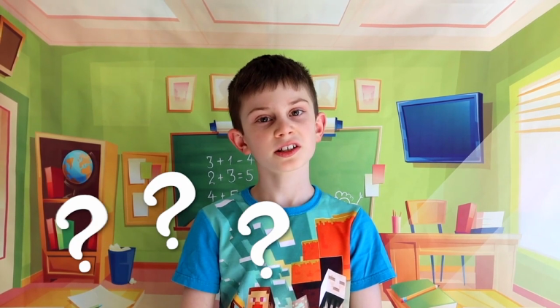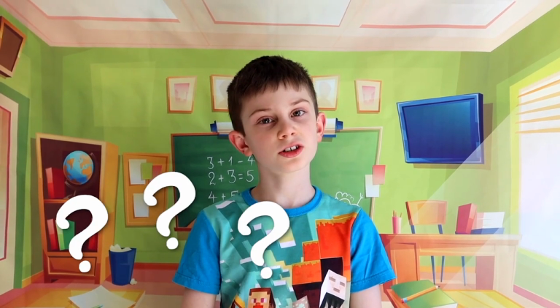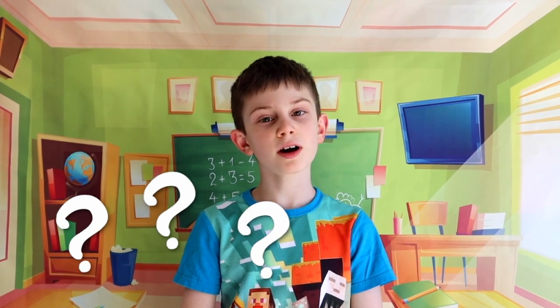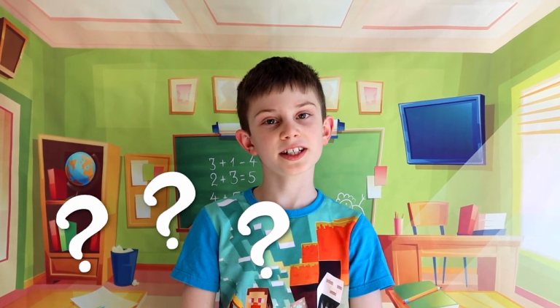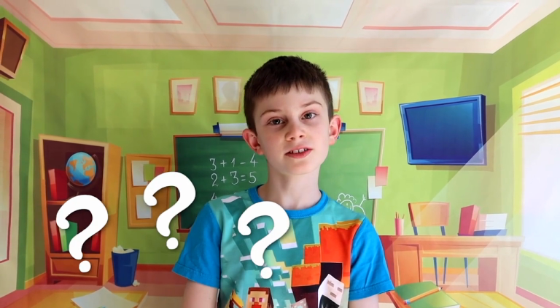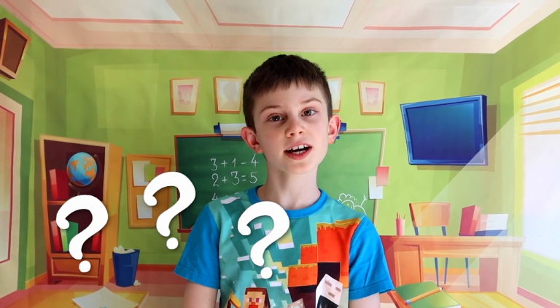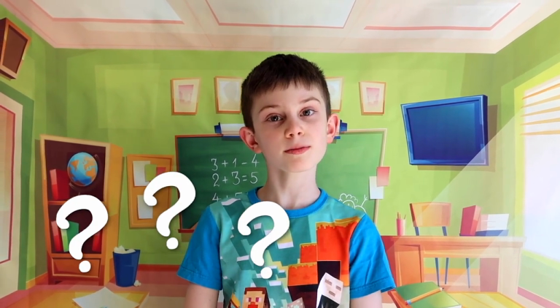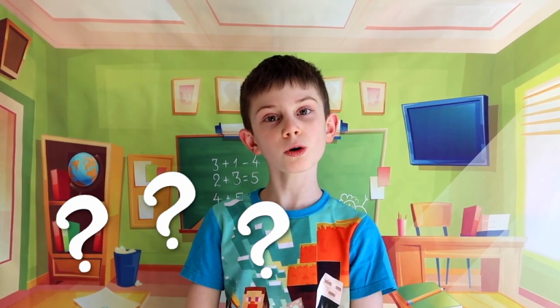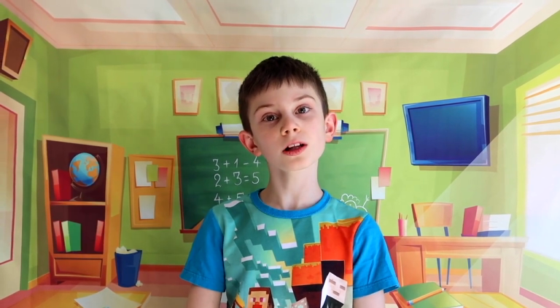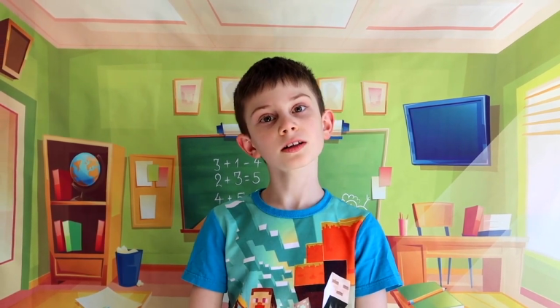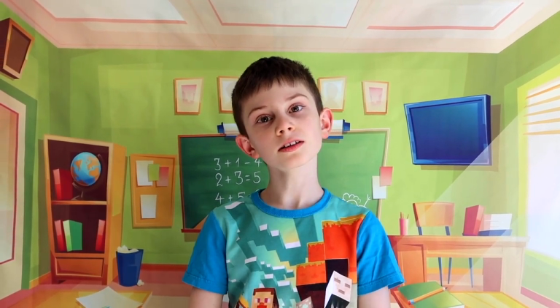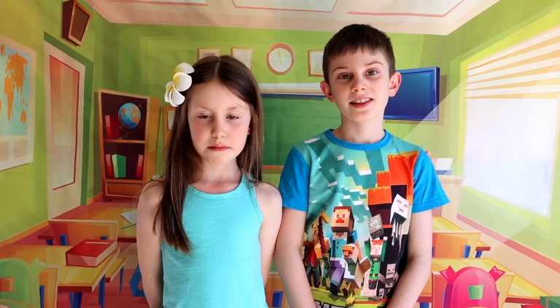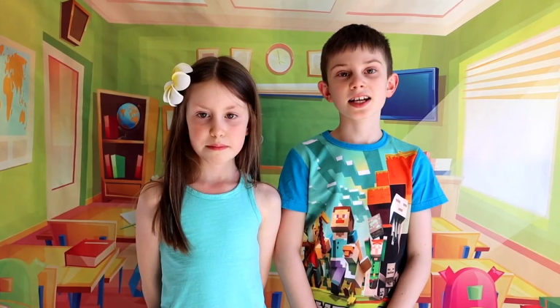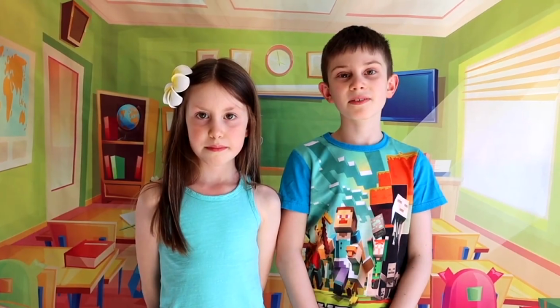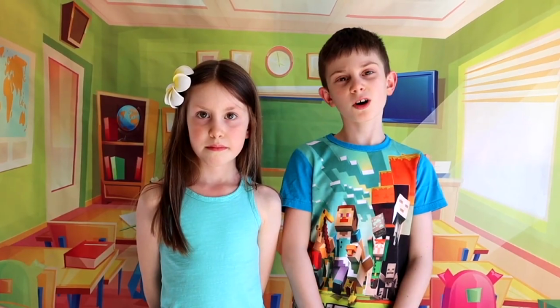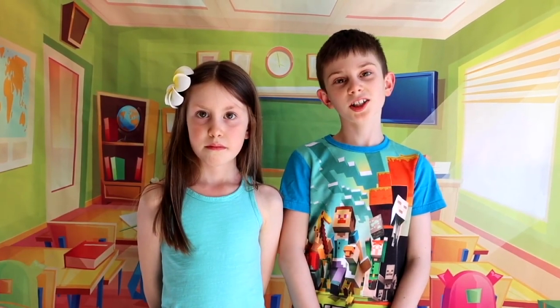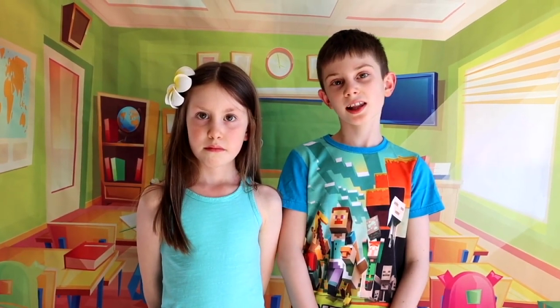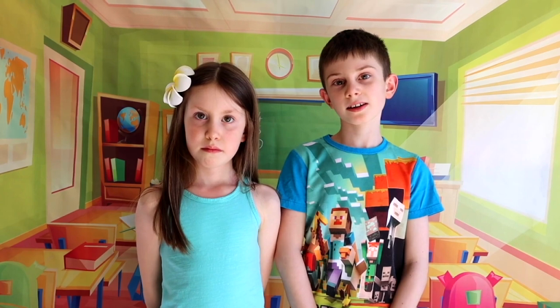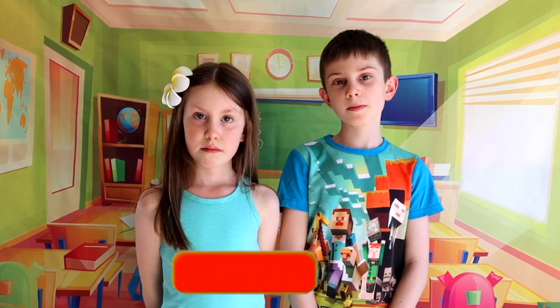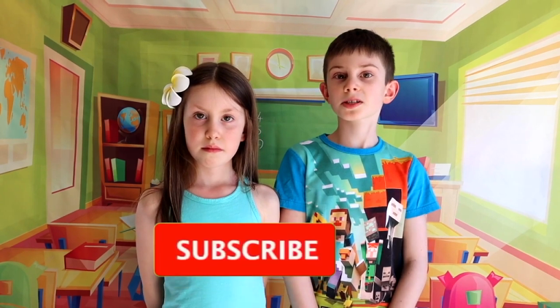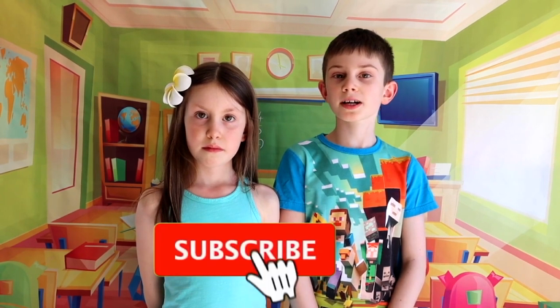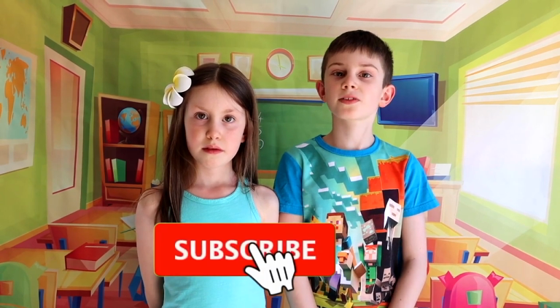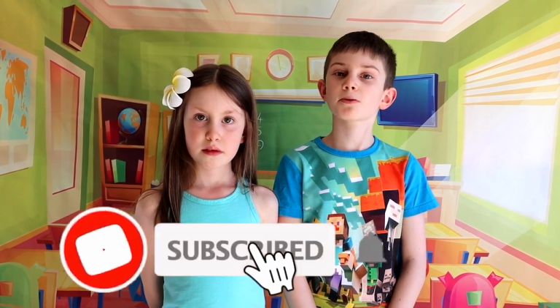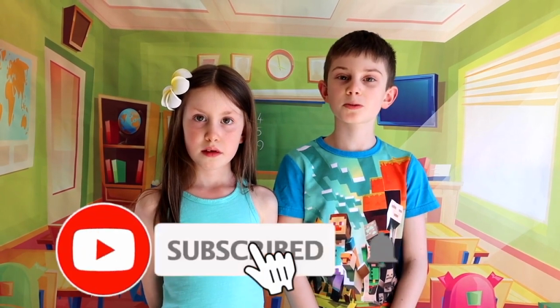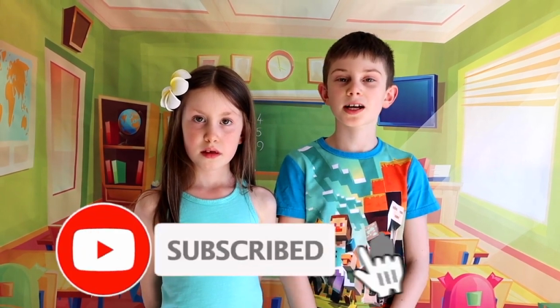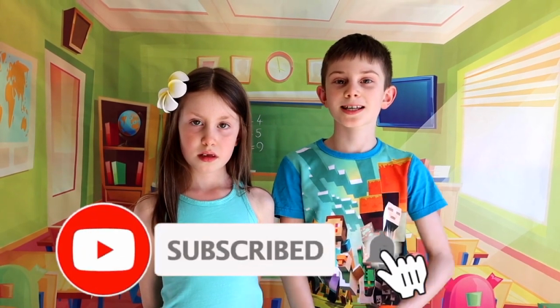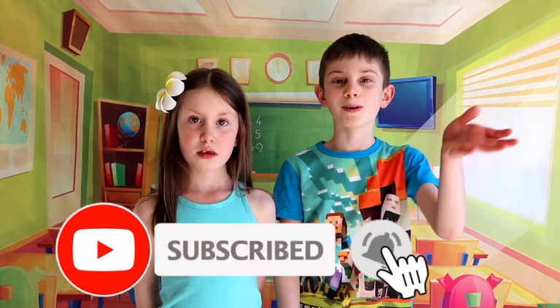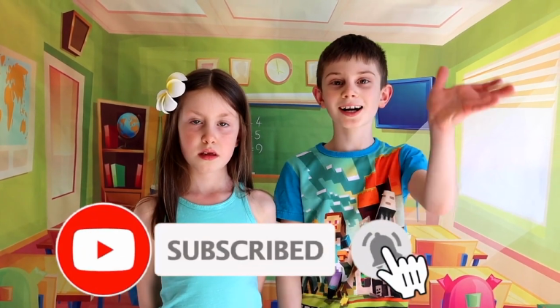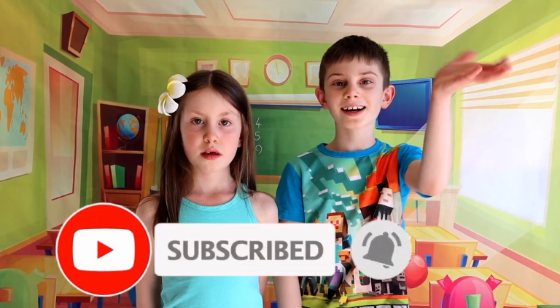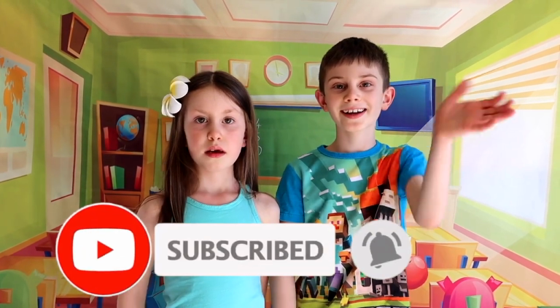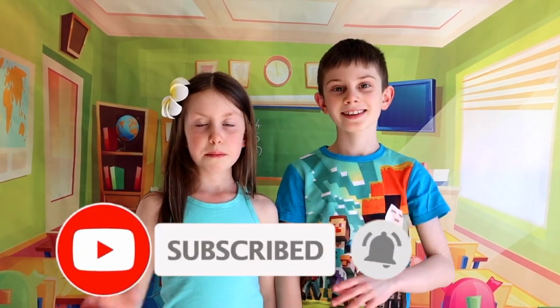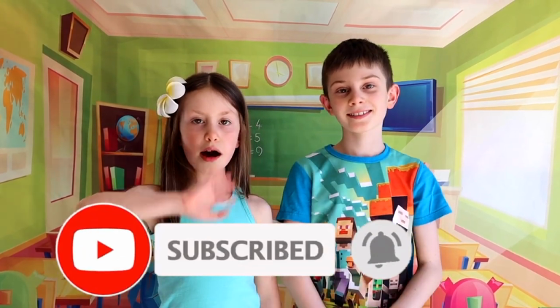Thanks for watching and learning about spring flowers with us! Bye!